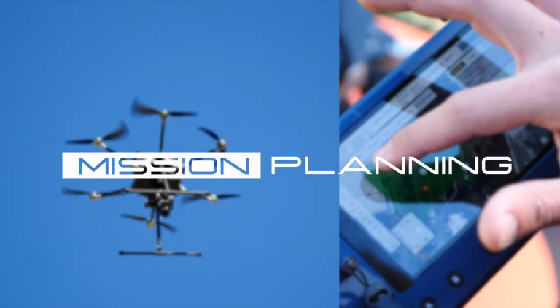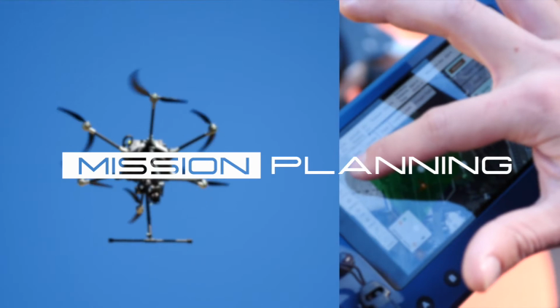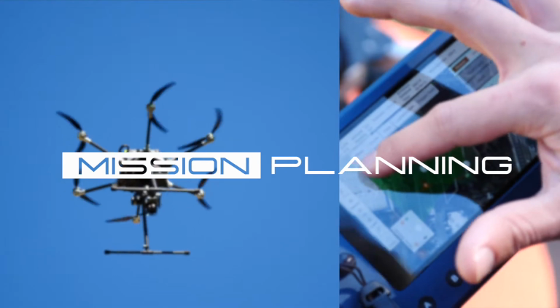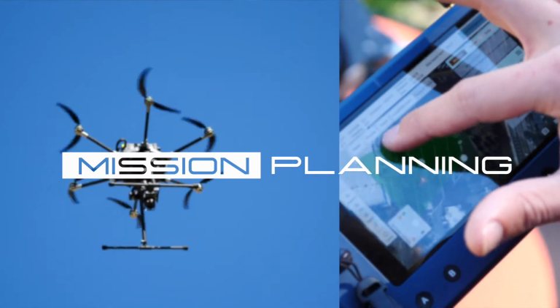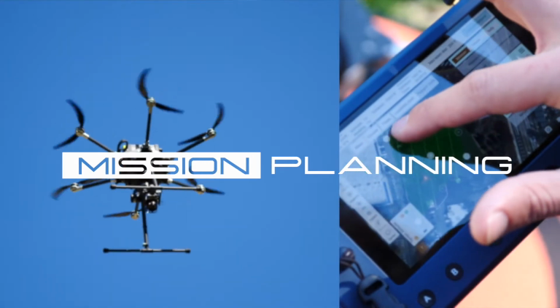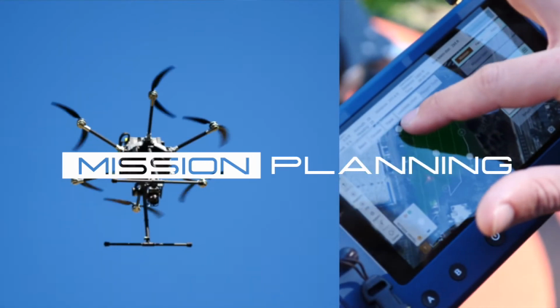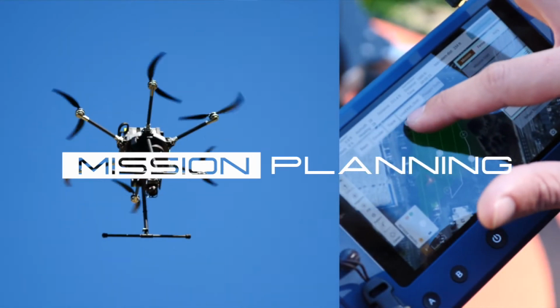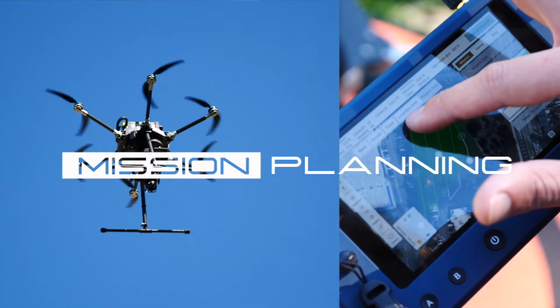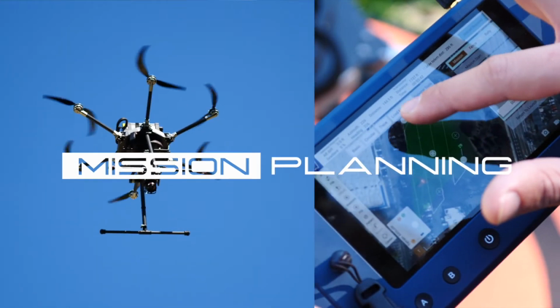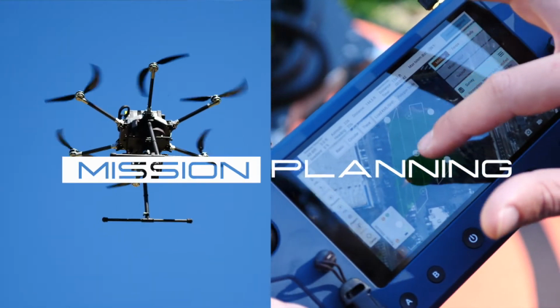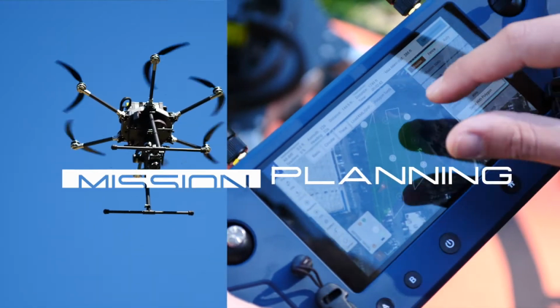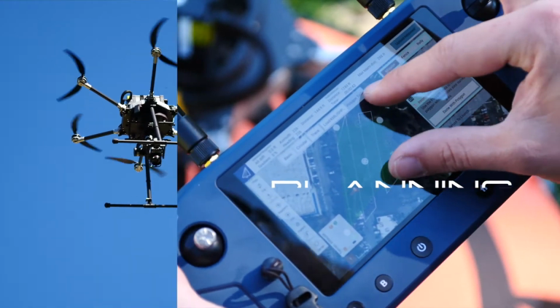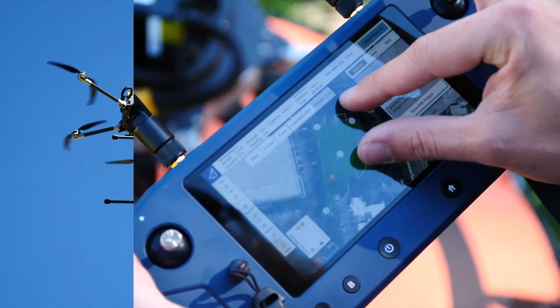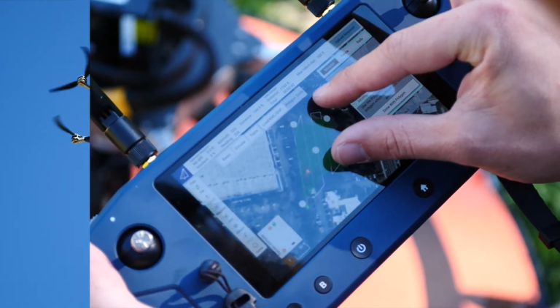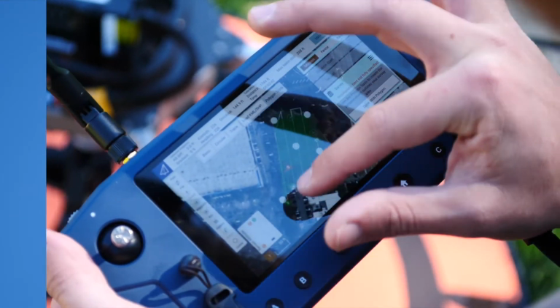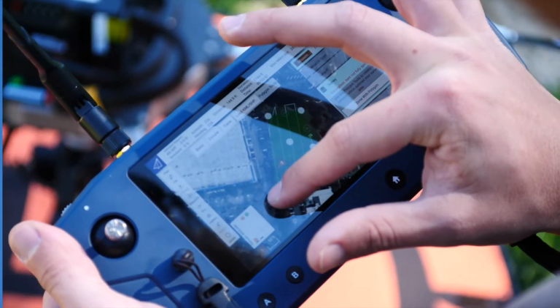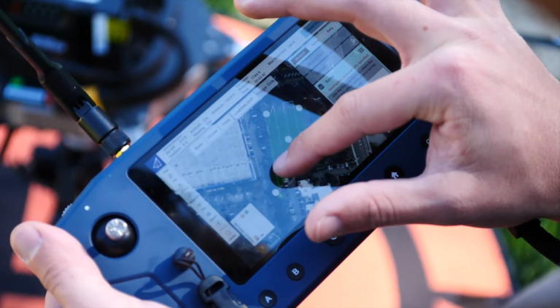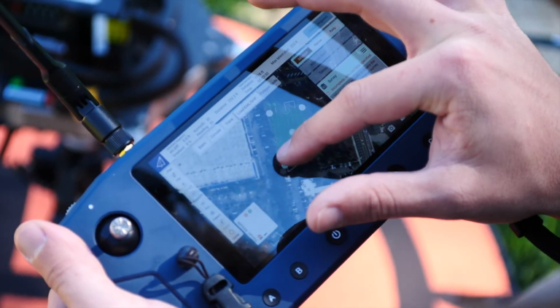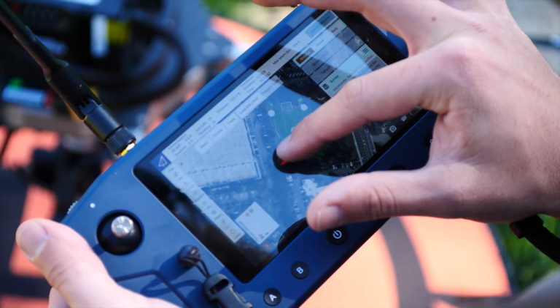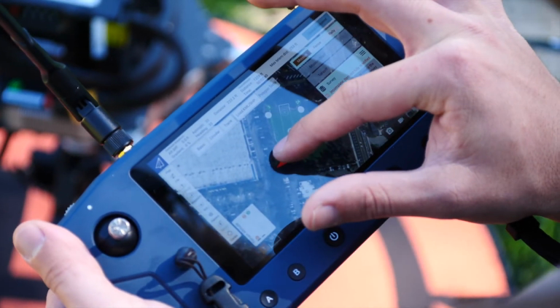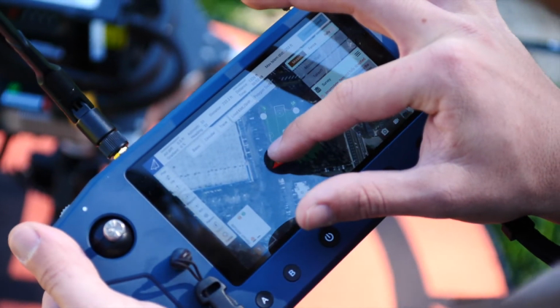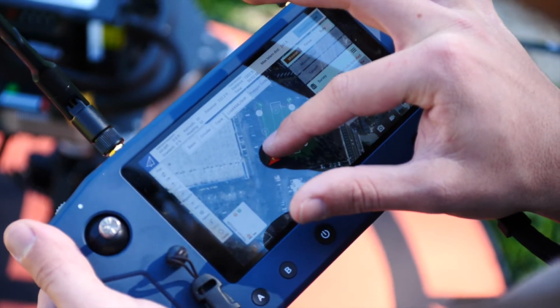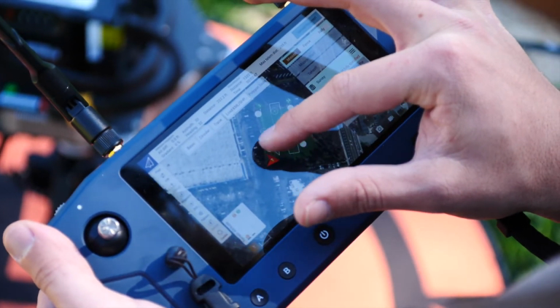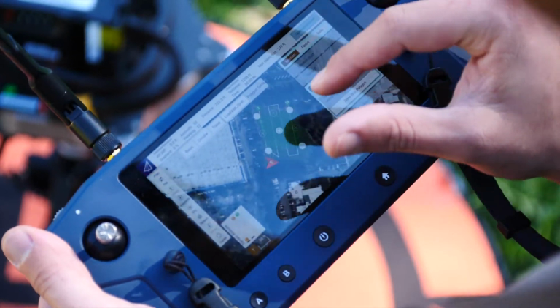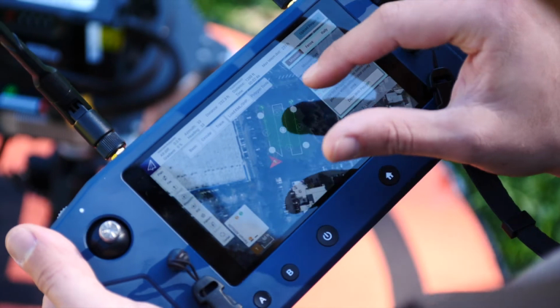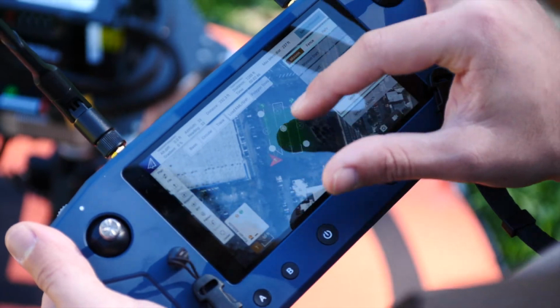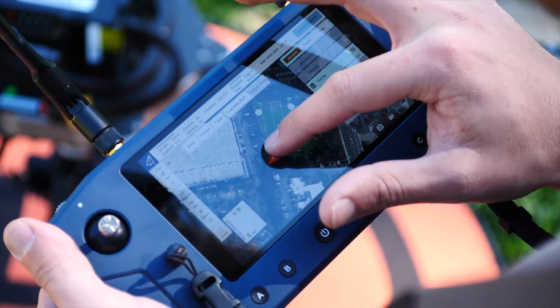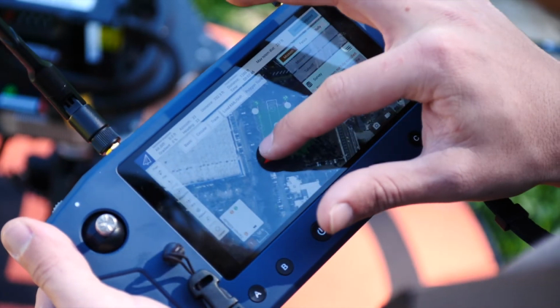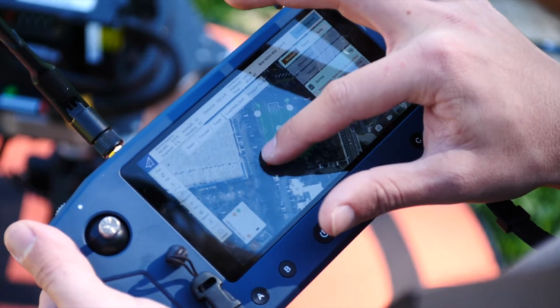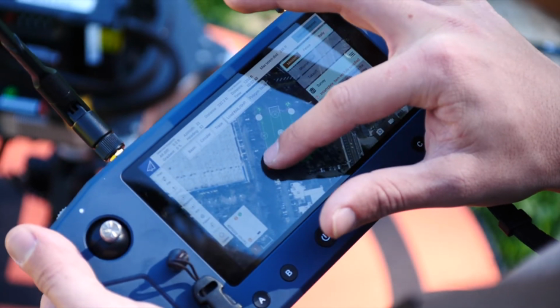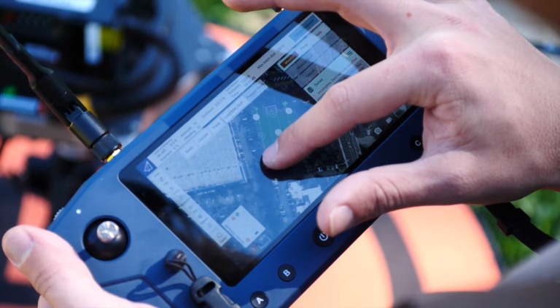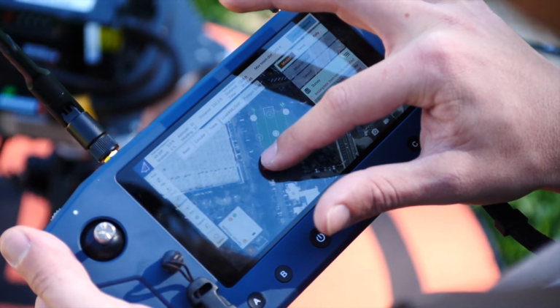Welcome to the Inspired Flight training series. In this video, we will cover how to plan an autonomous mission. Let's get started.